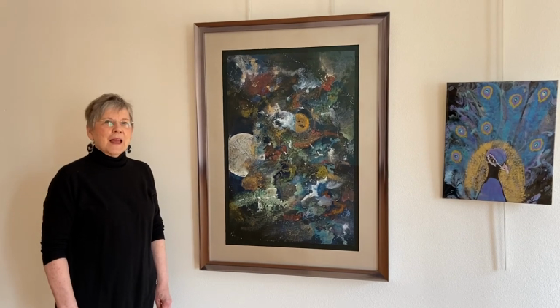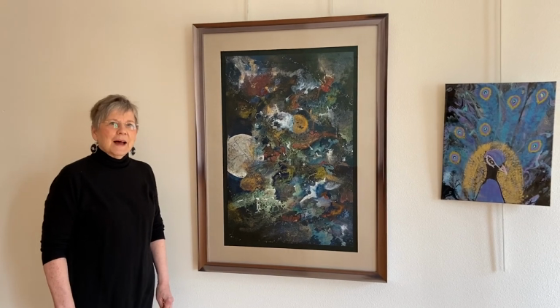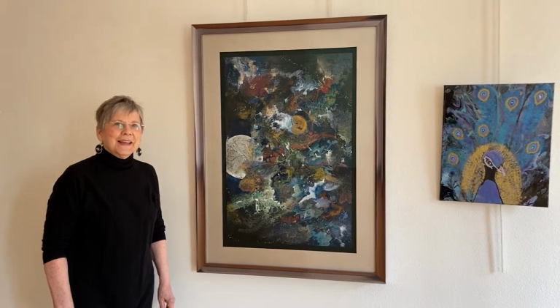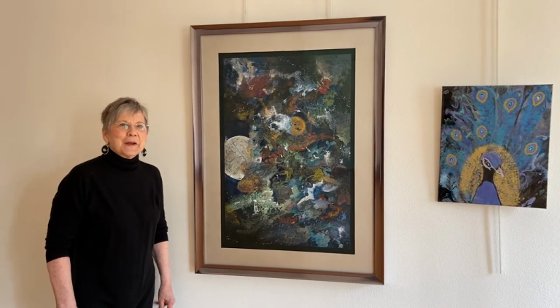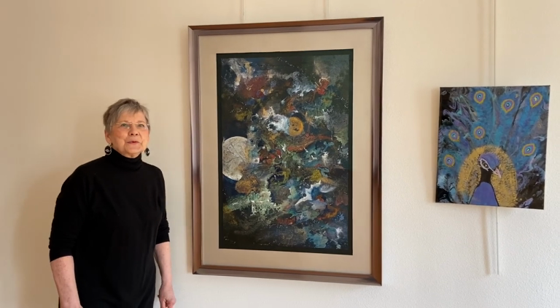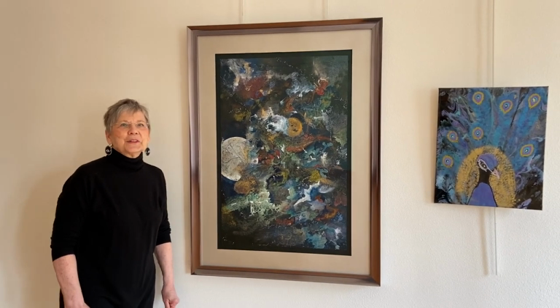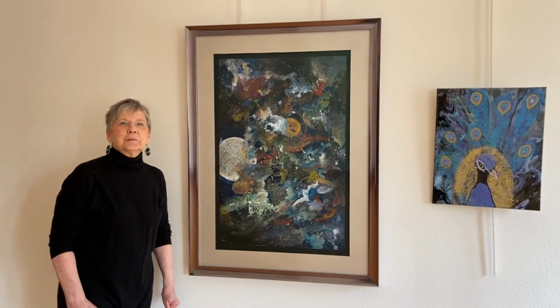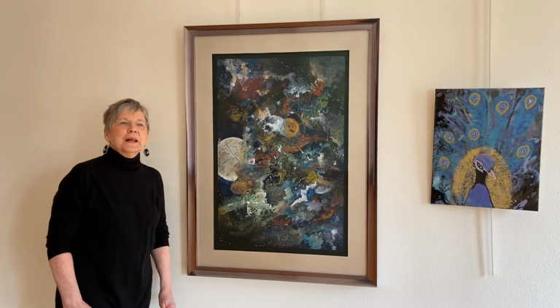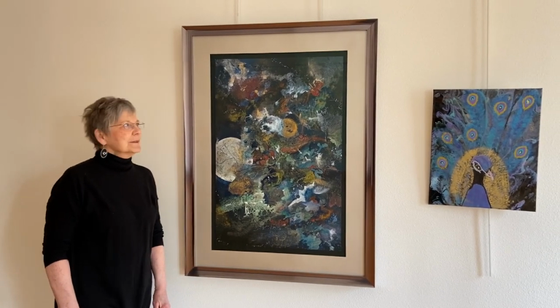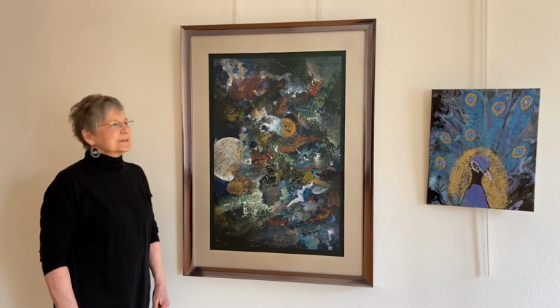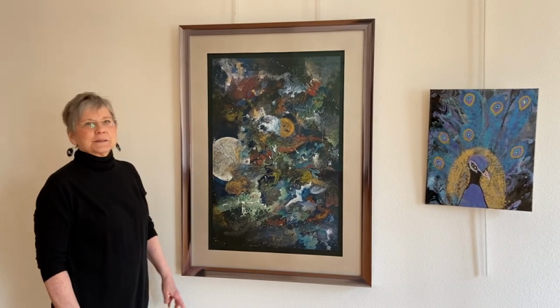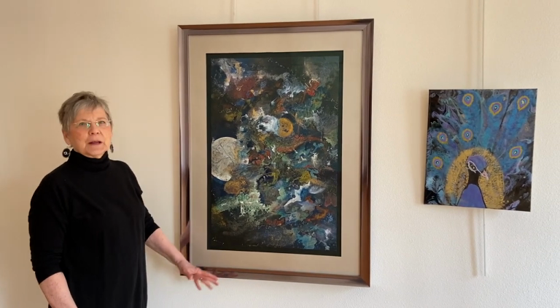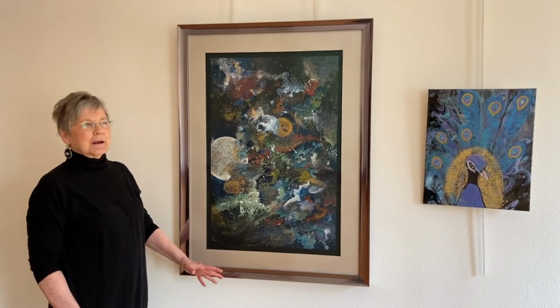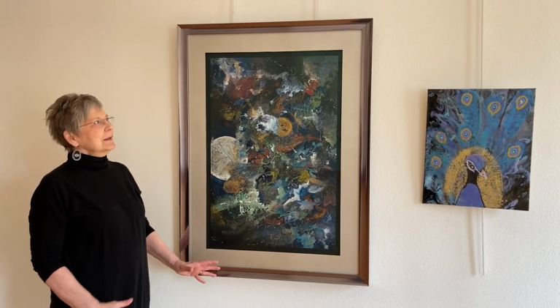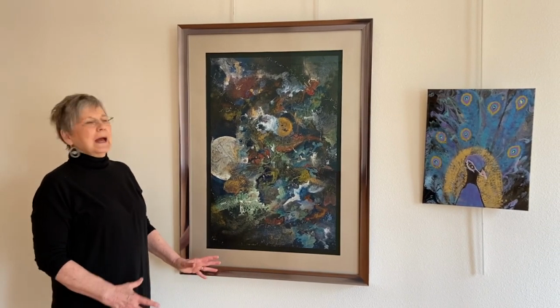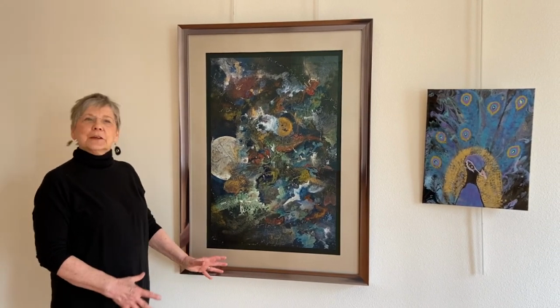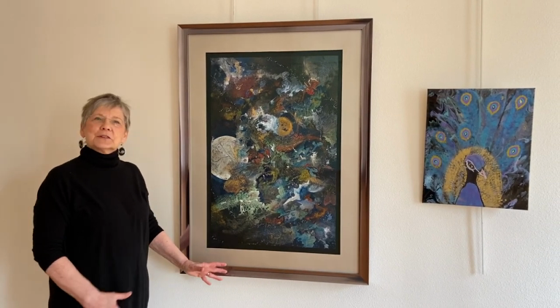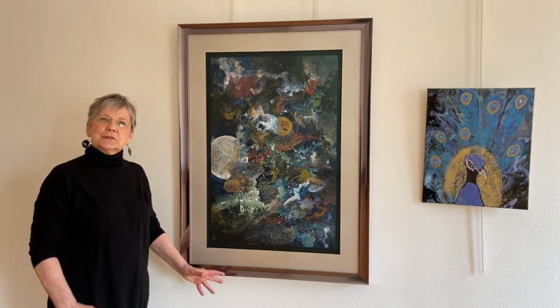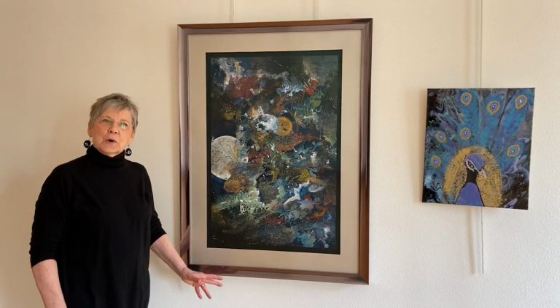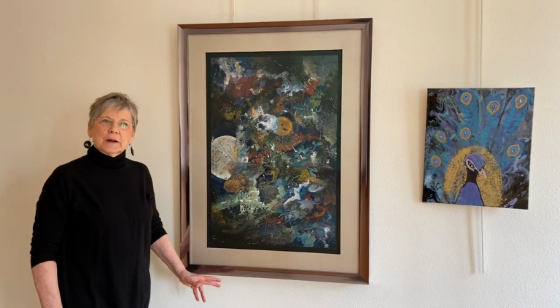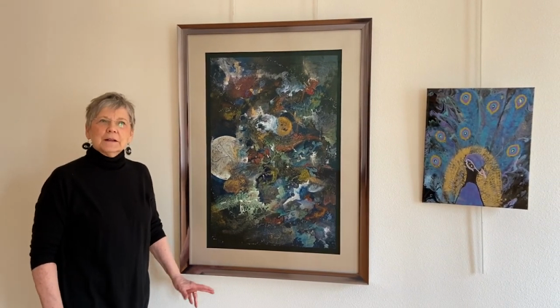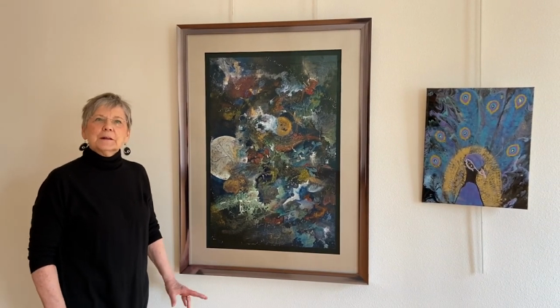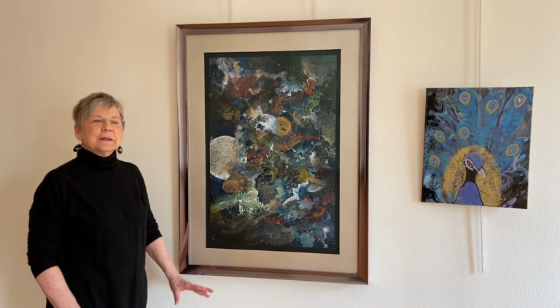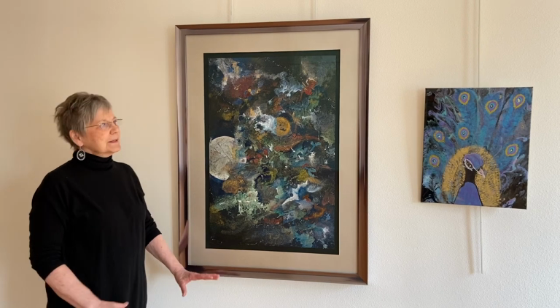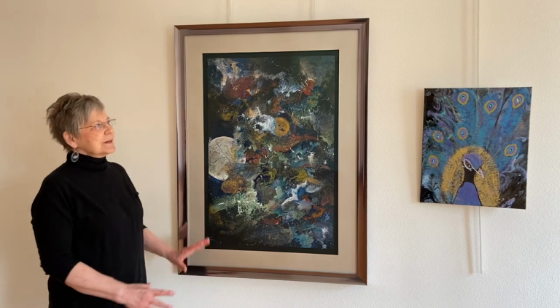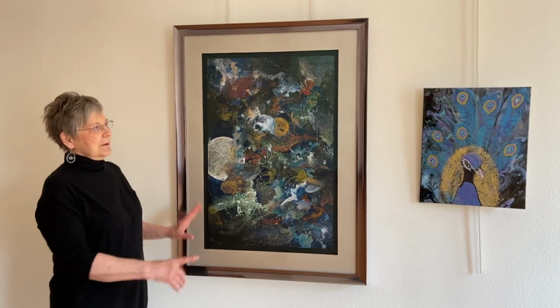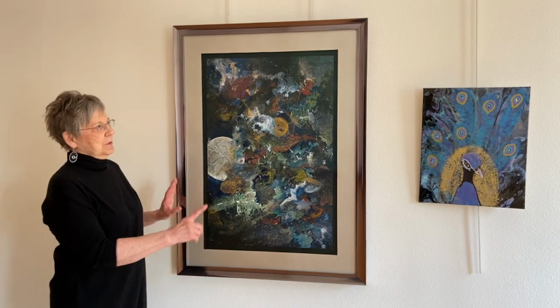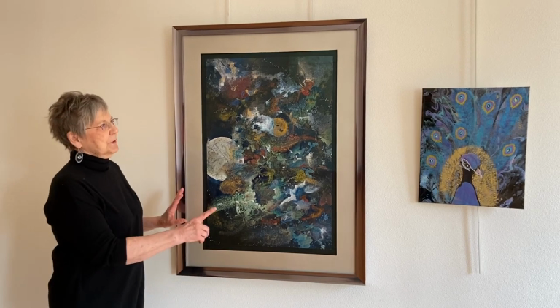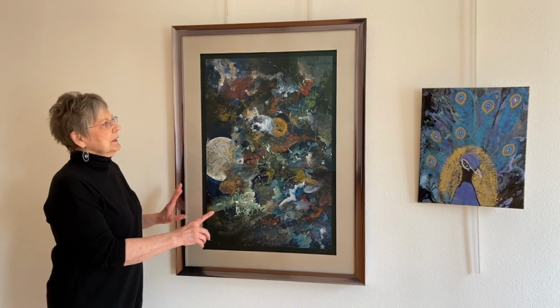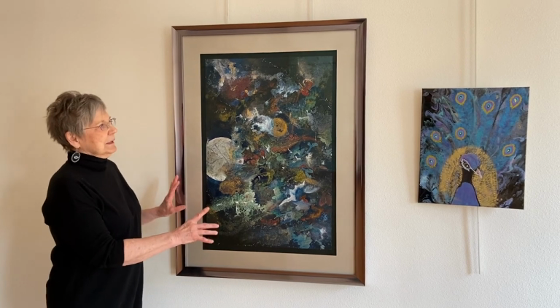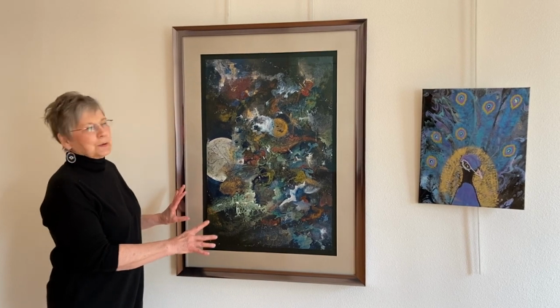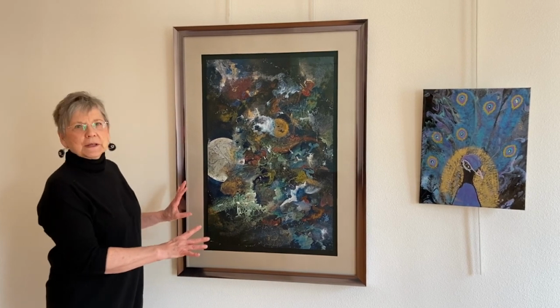Hi, I'm Ruth Lundlett and this is my art. I usually do watercolor but these are both acrylic.